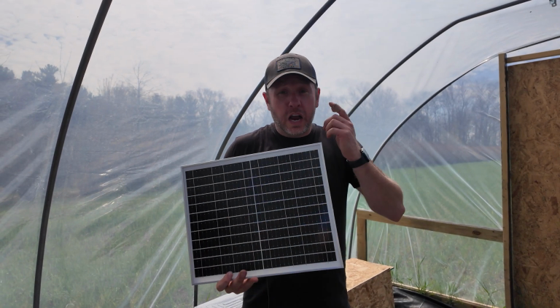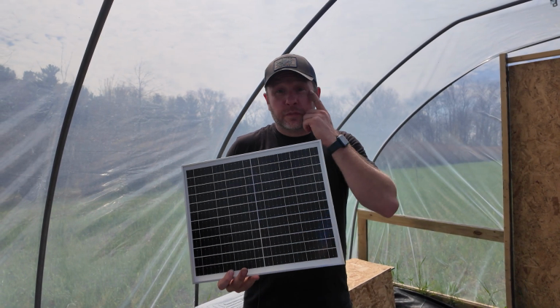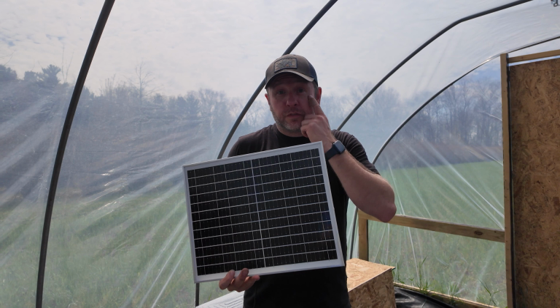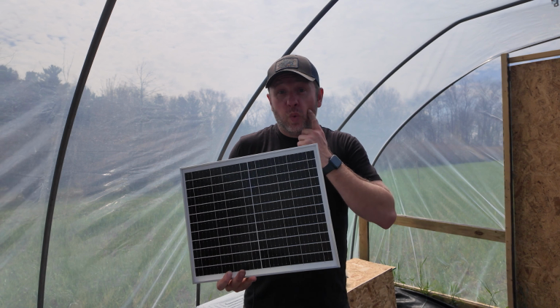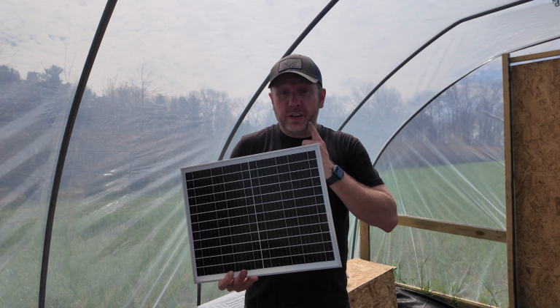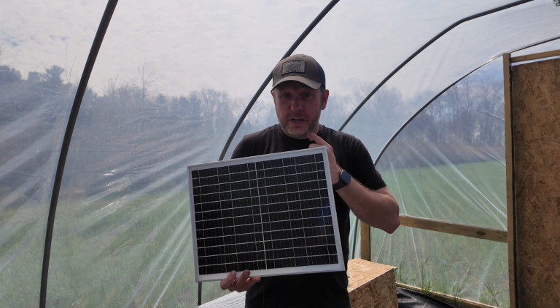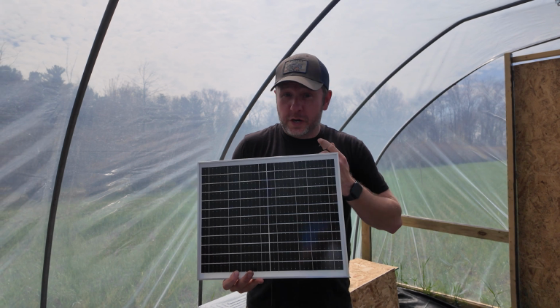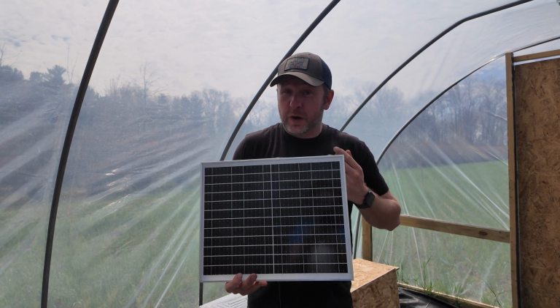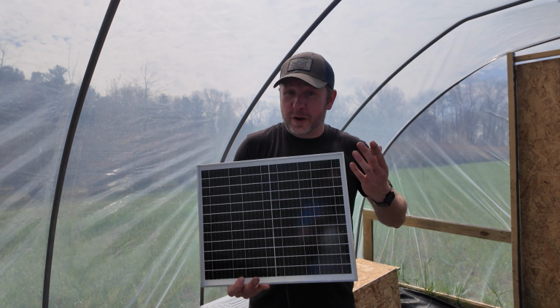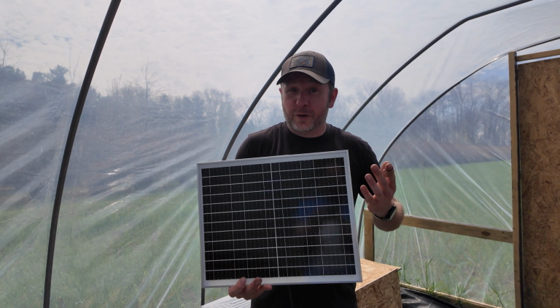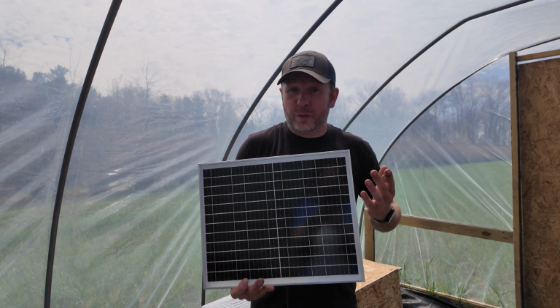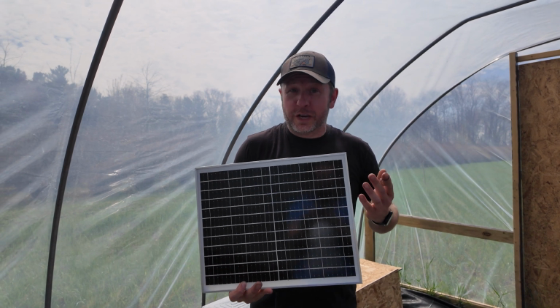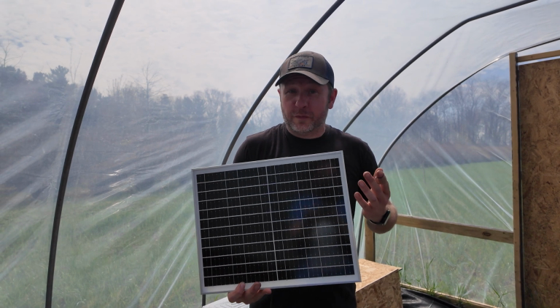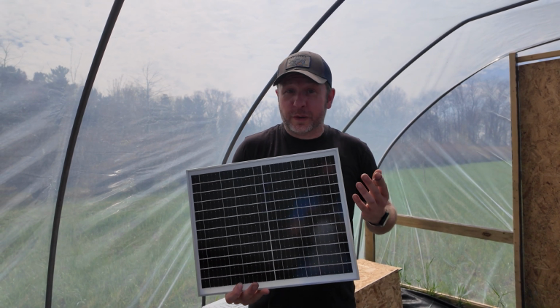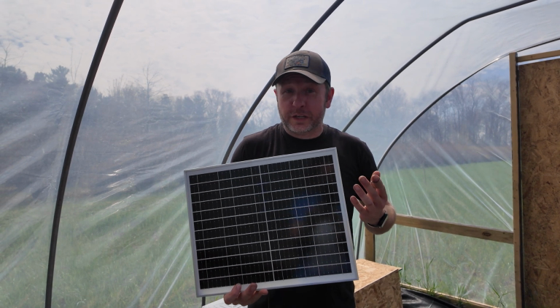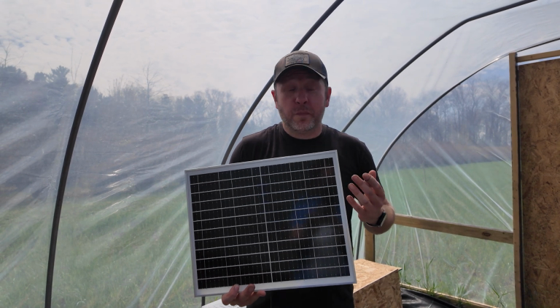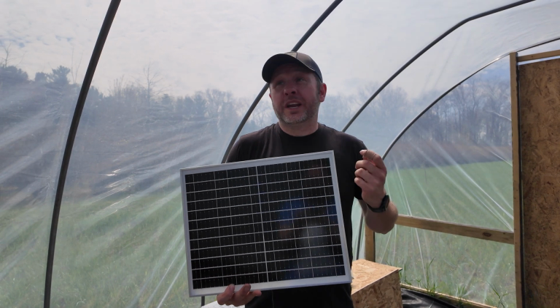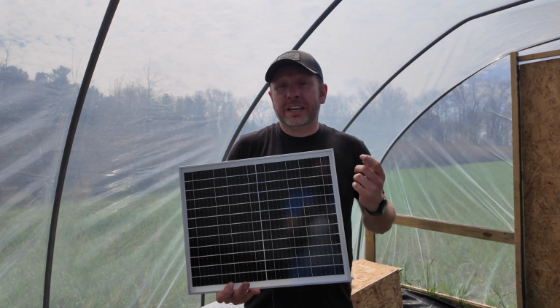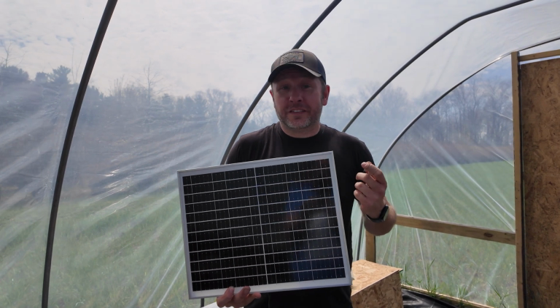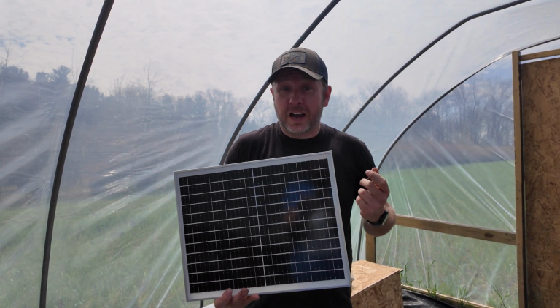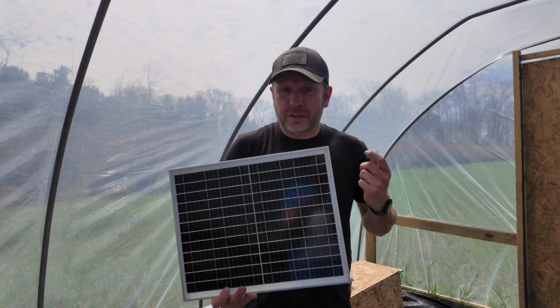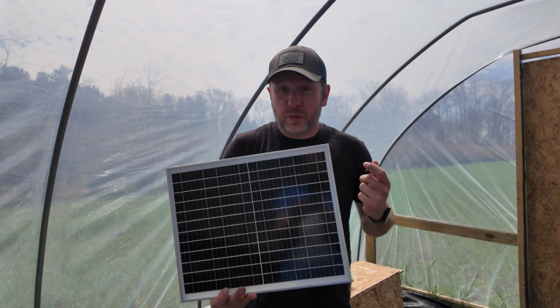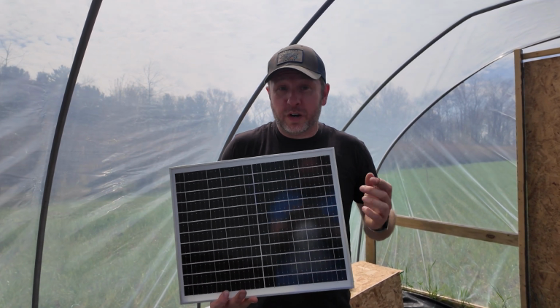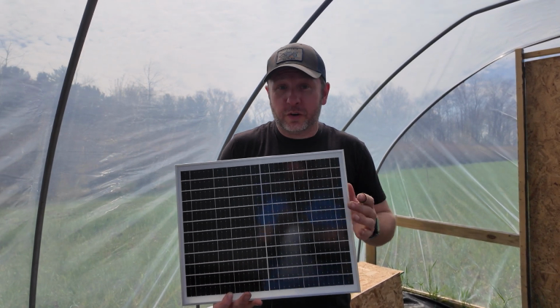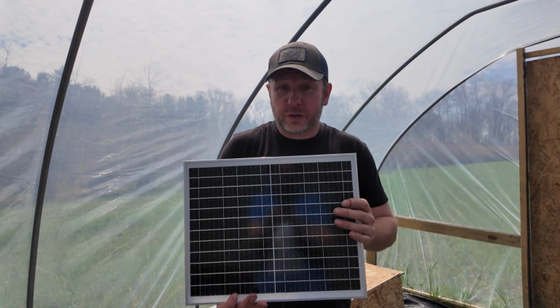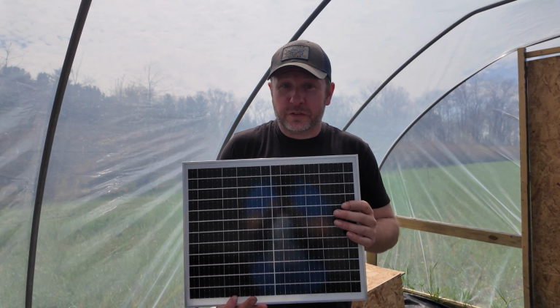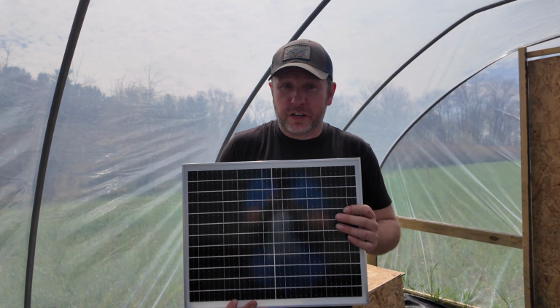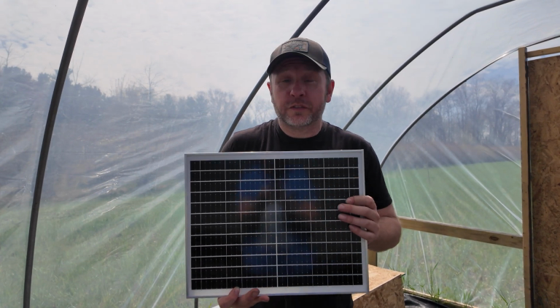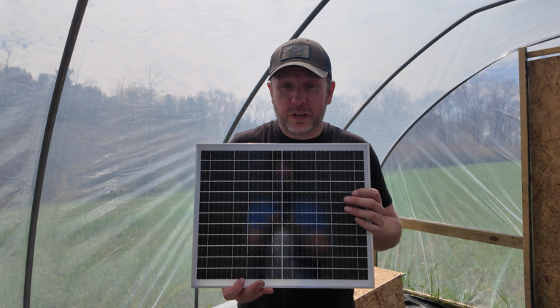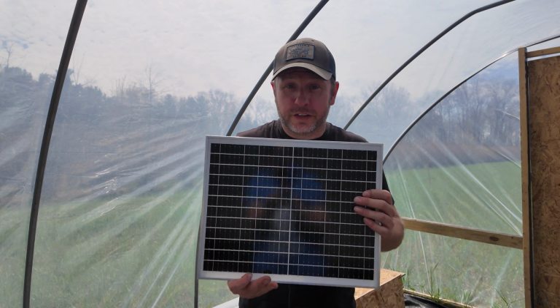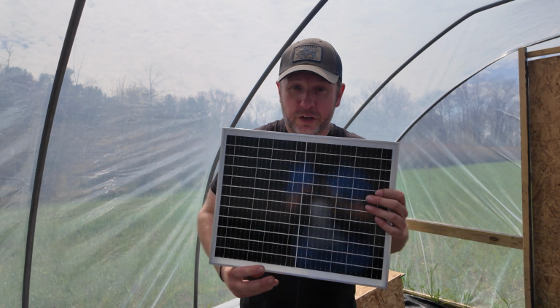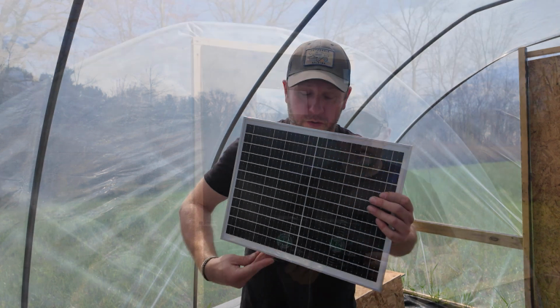I'm sweating in here right now. I don't know if the camera's picking it up but it is hot — it is over 100 degrees again. So let's get going.